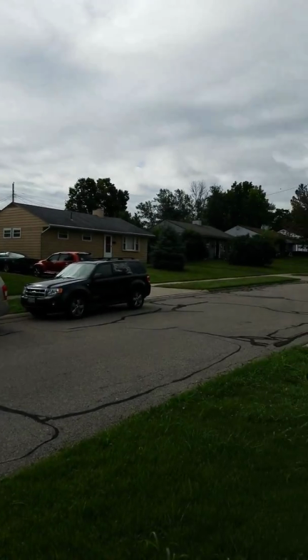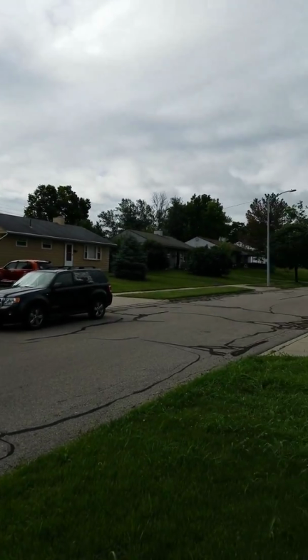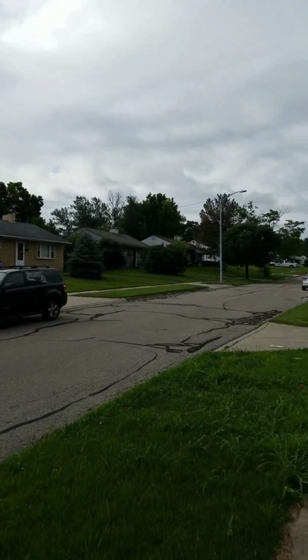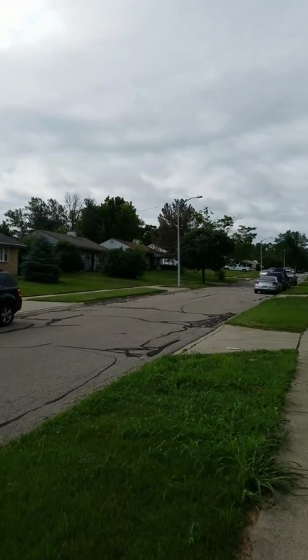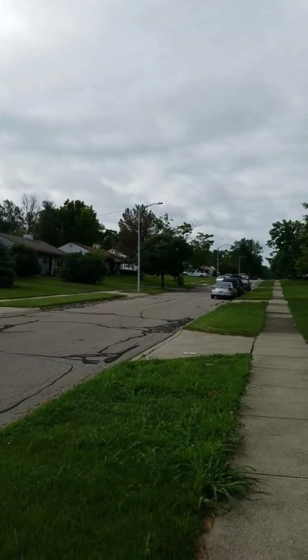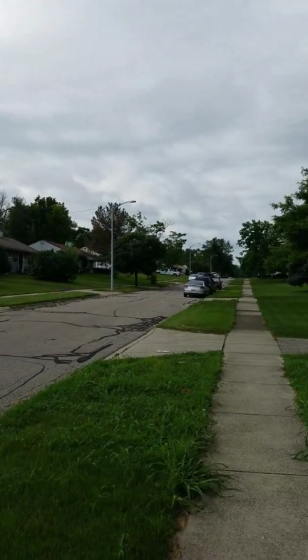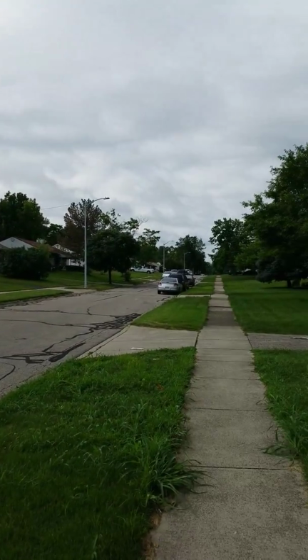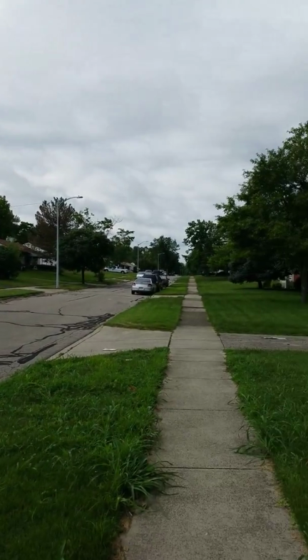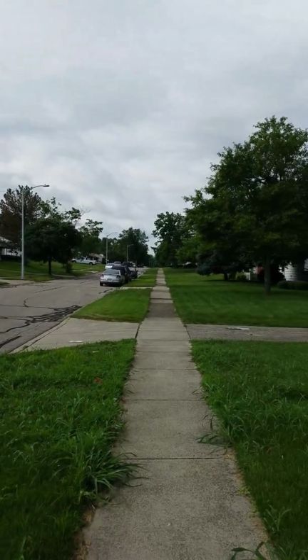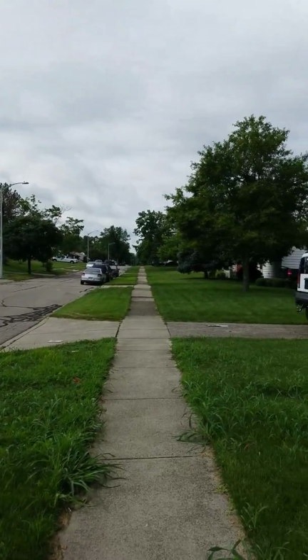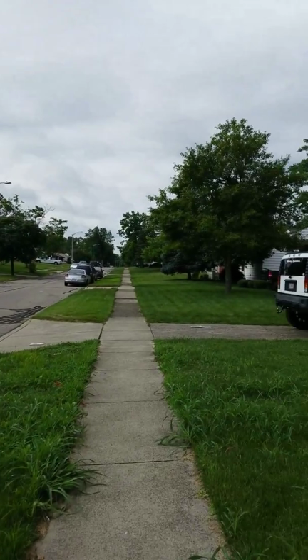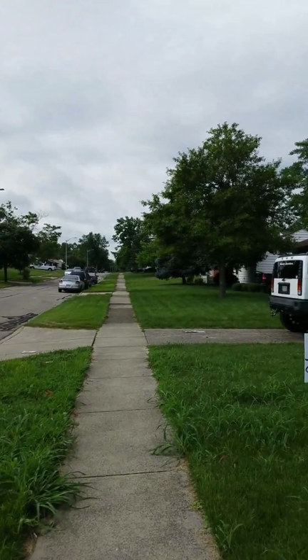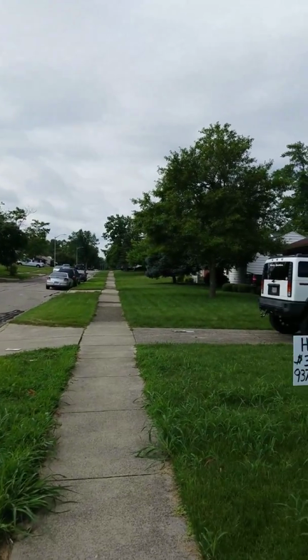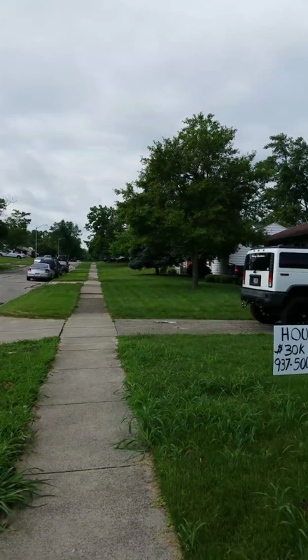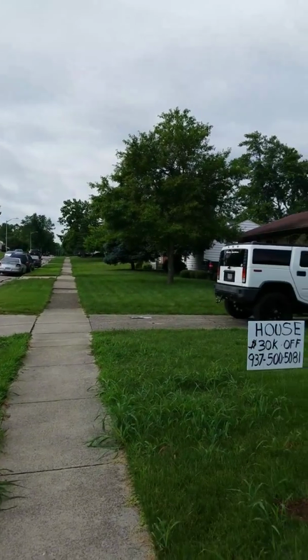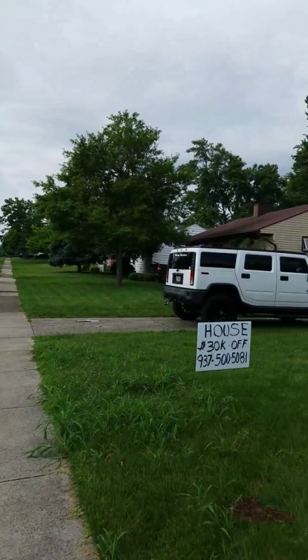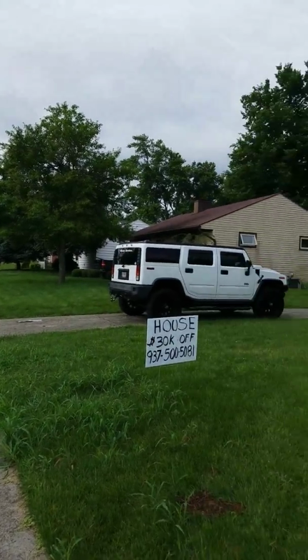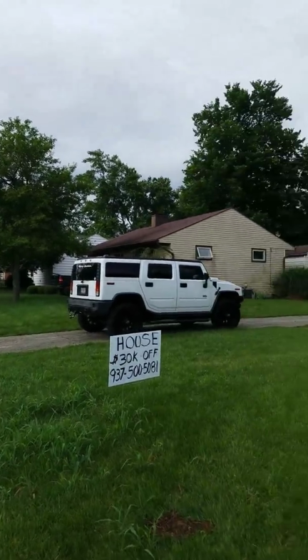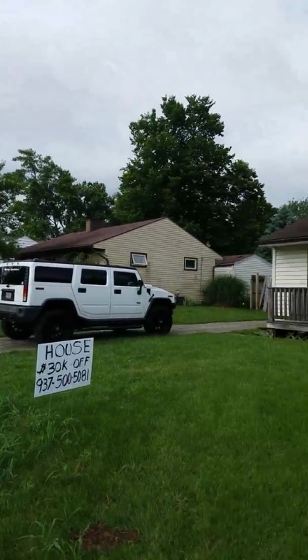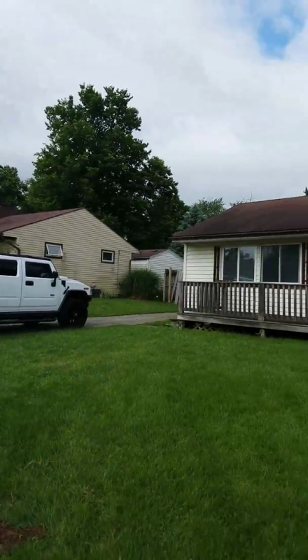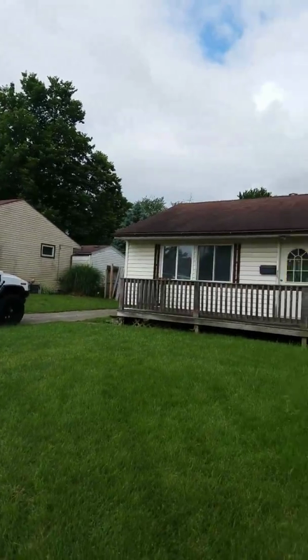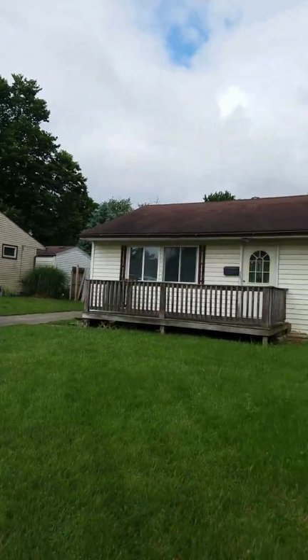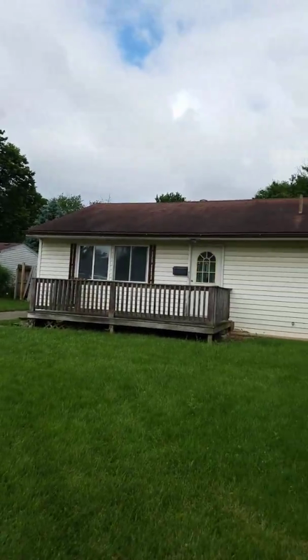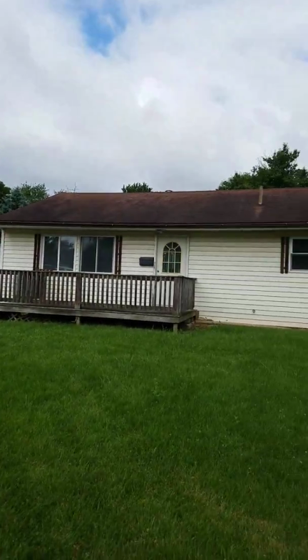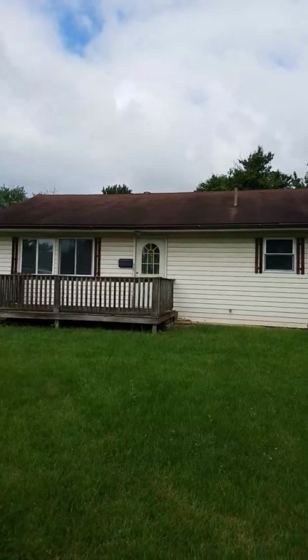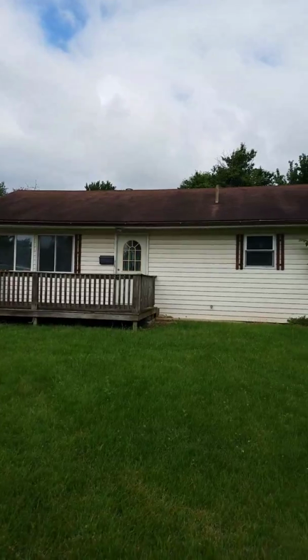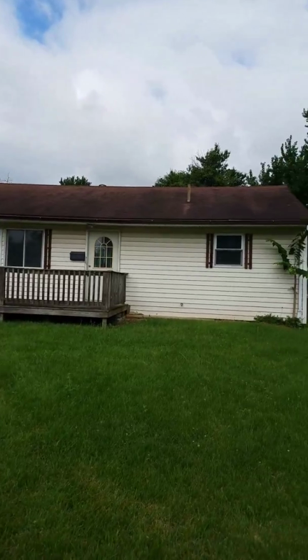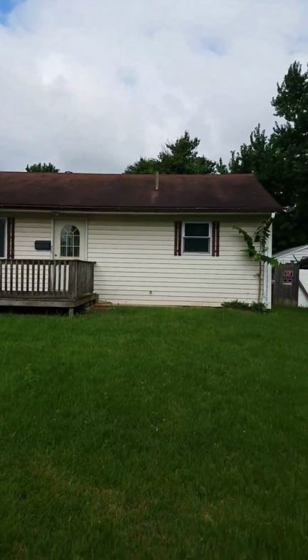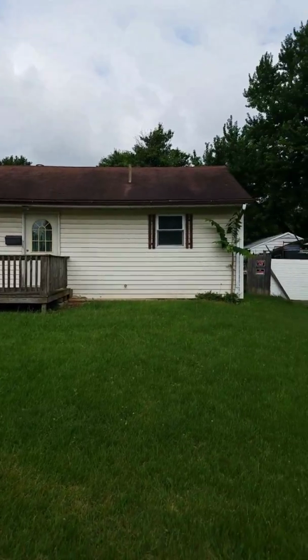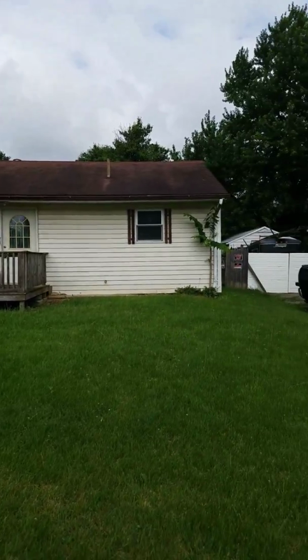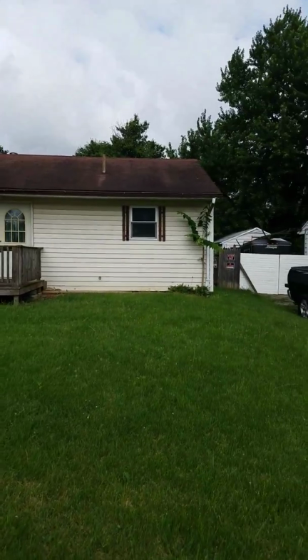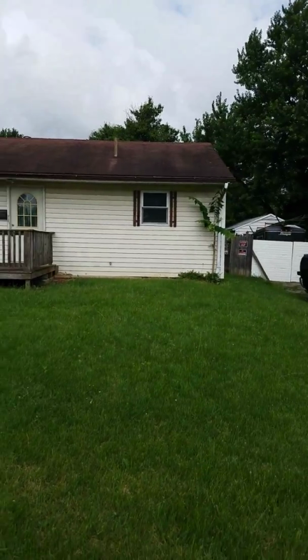Here's the neighborhood. Here's the exterior of the house.